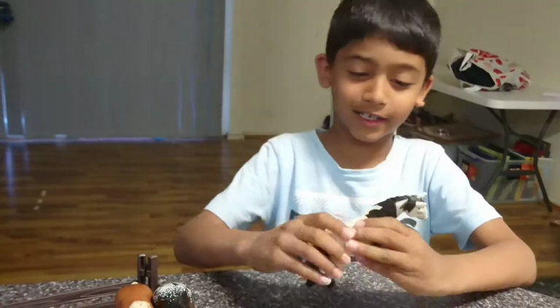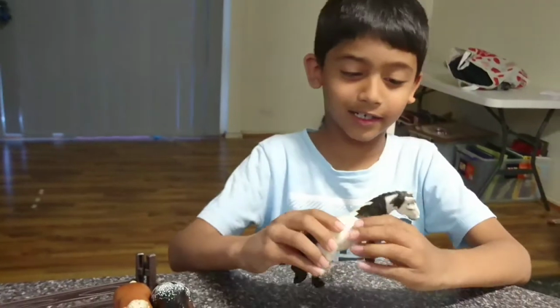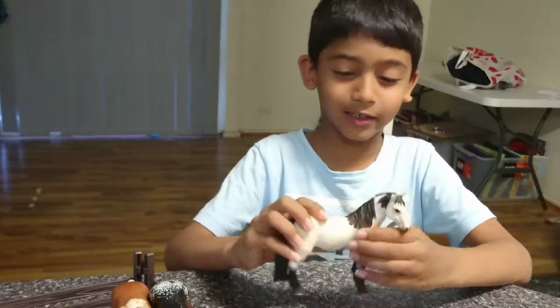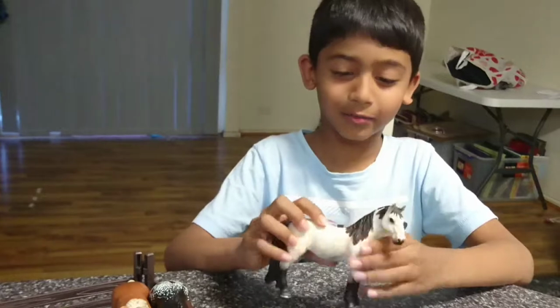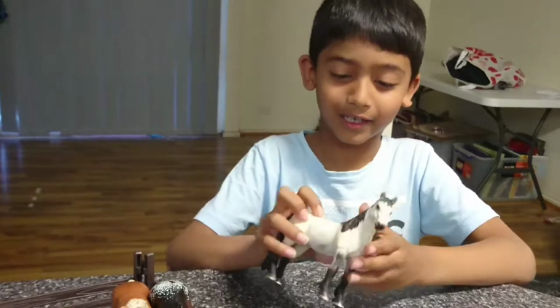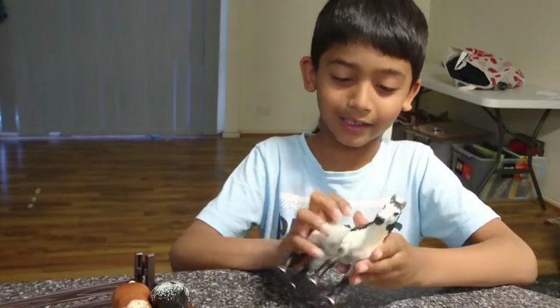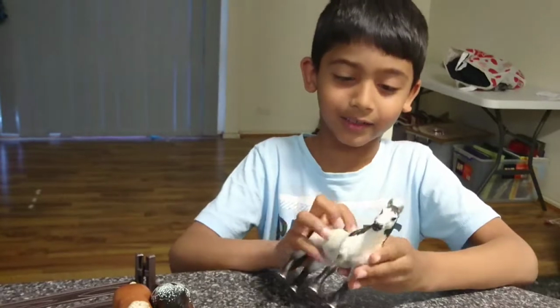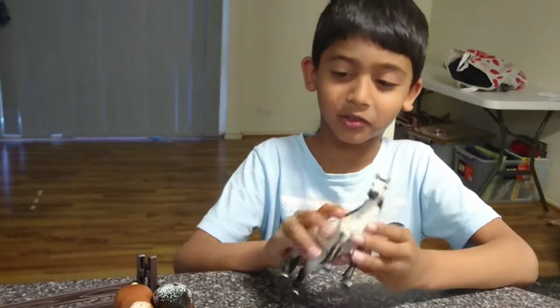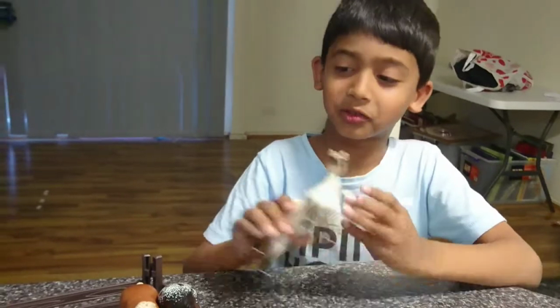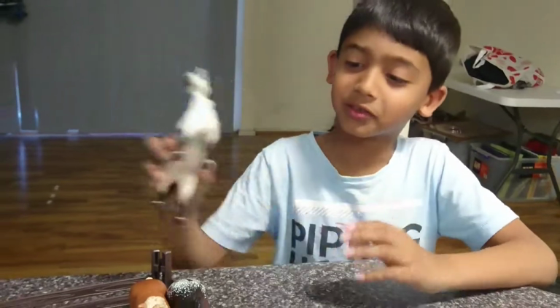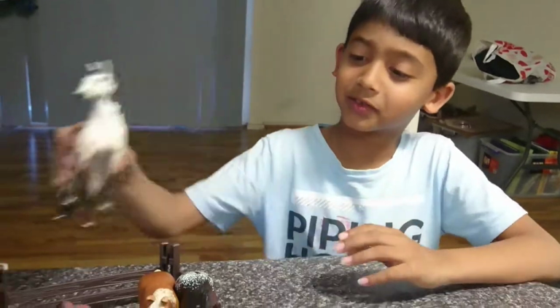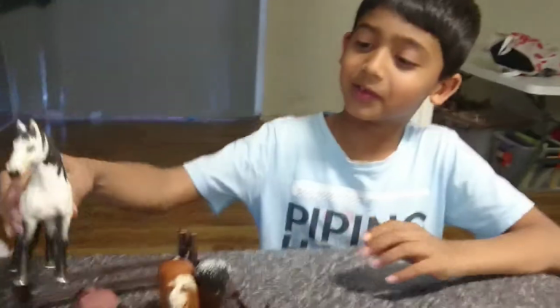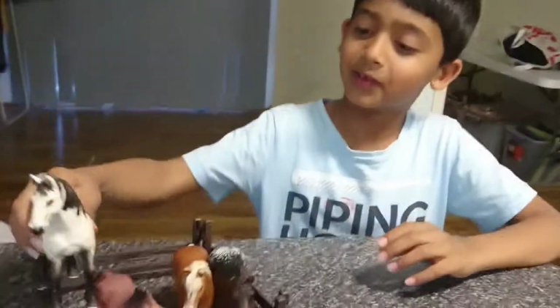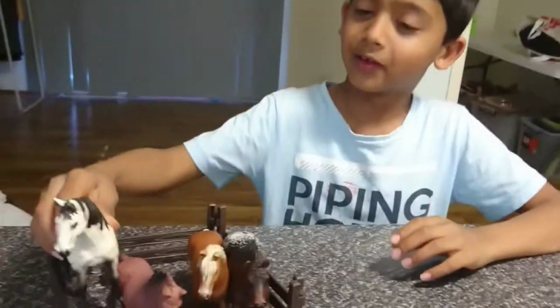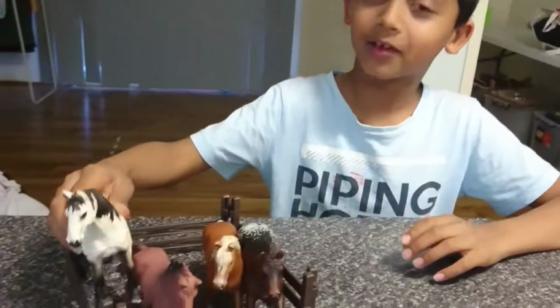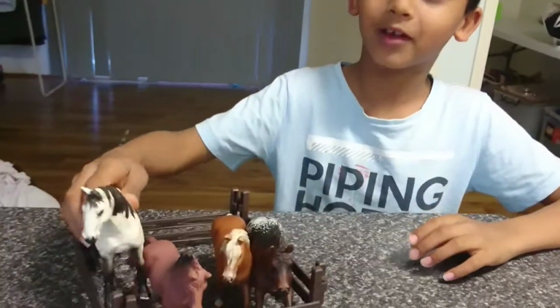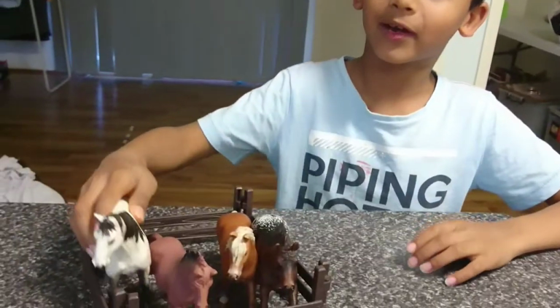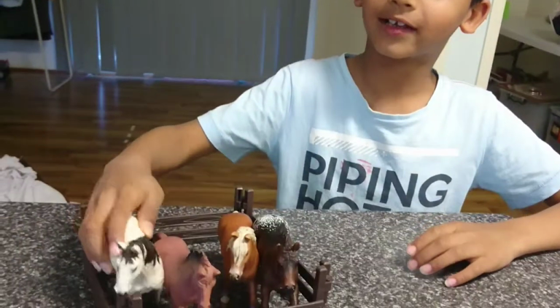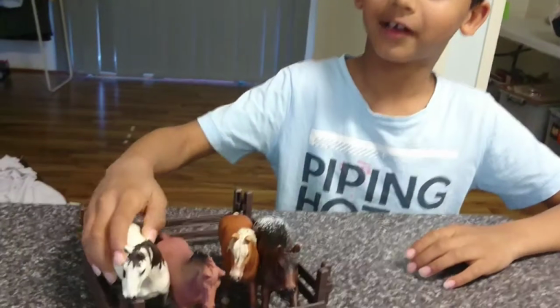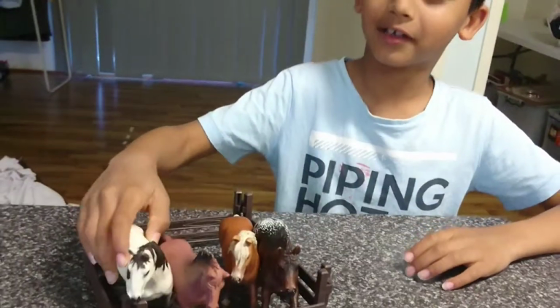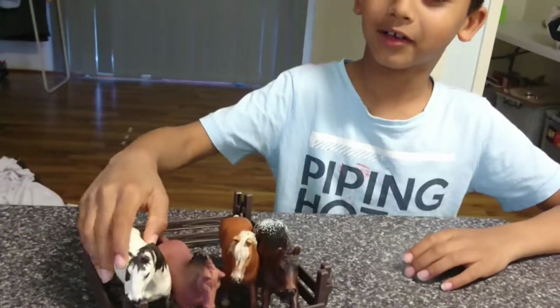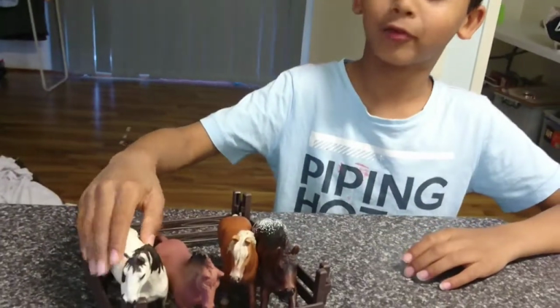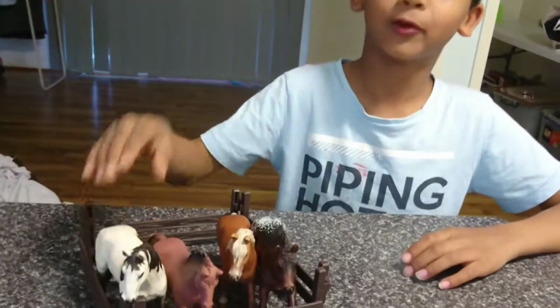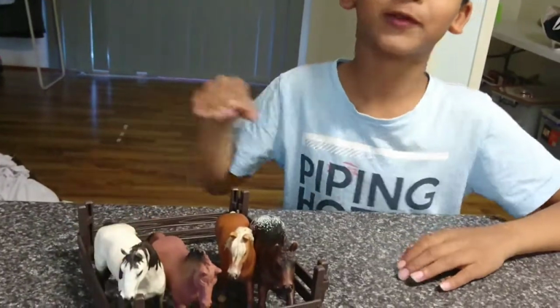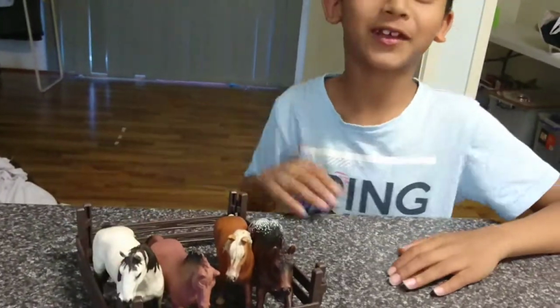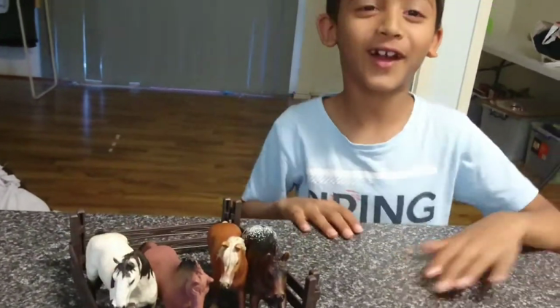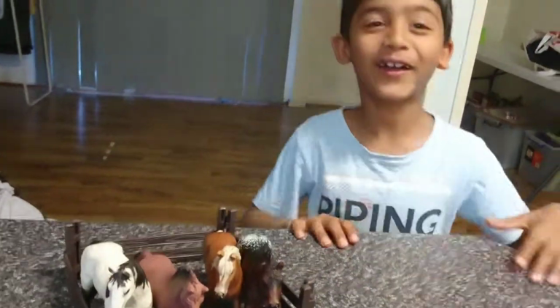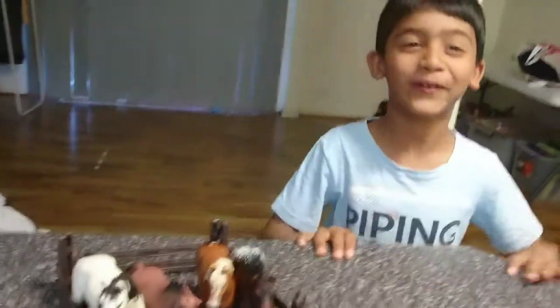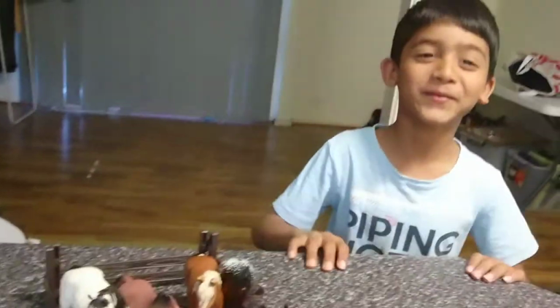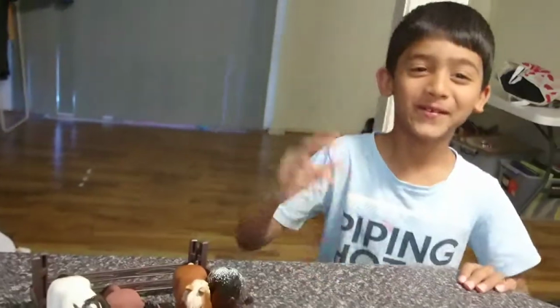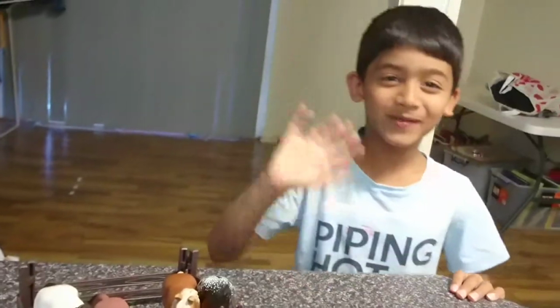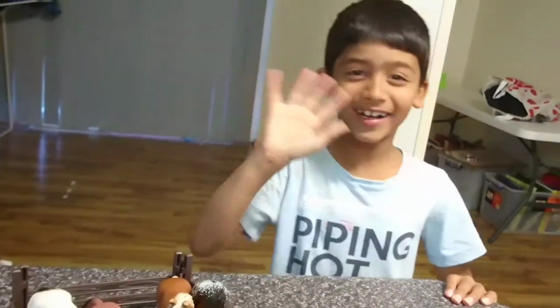A little bit like this horse. Okay, bye guys. I hope you're subscribed. Bye.